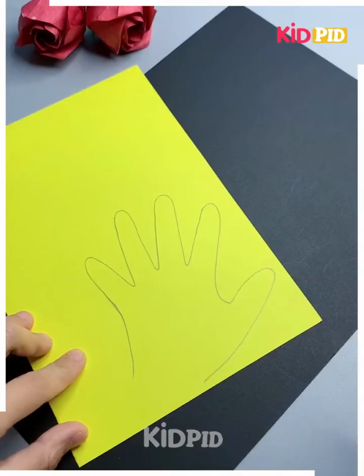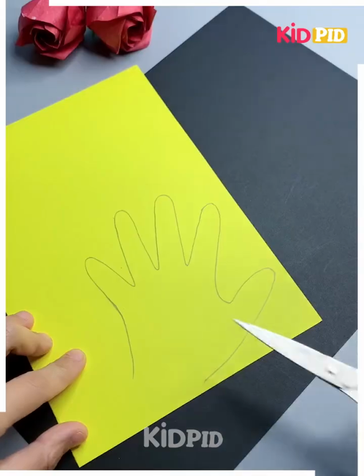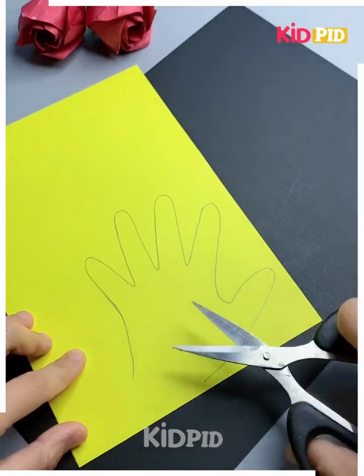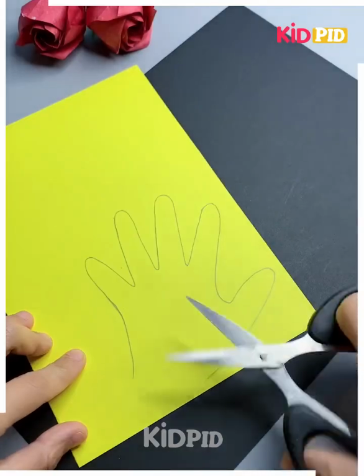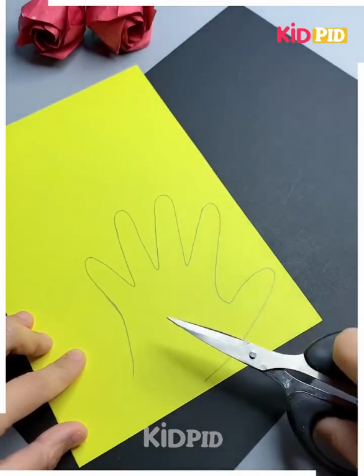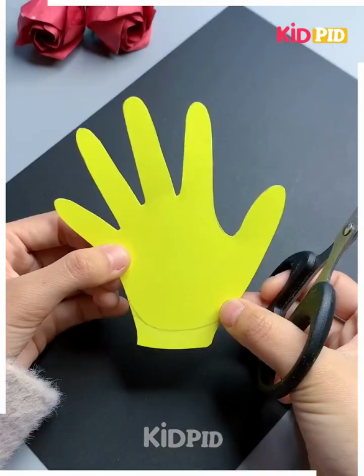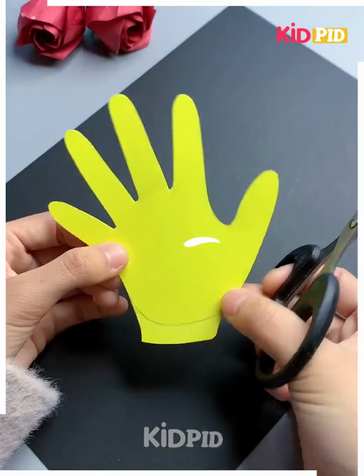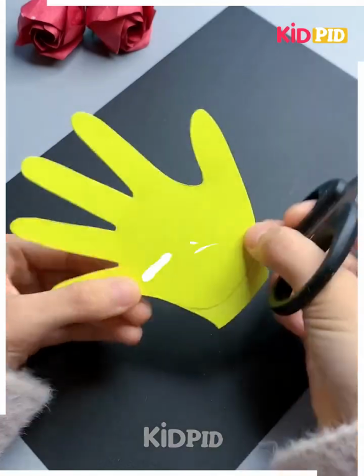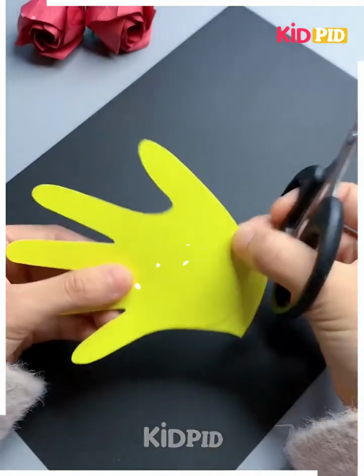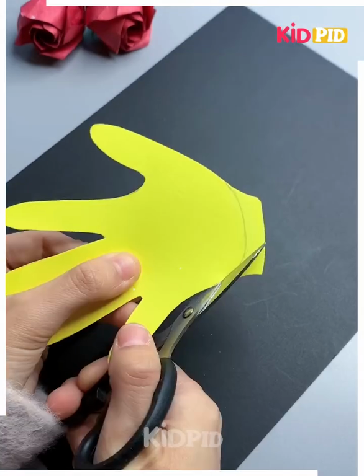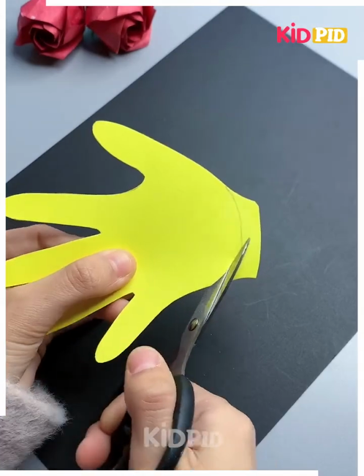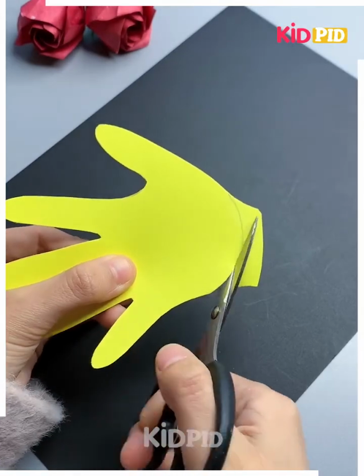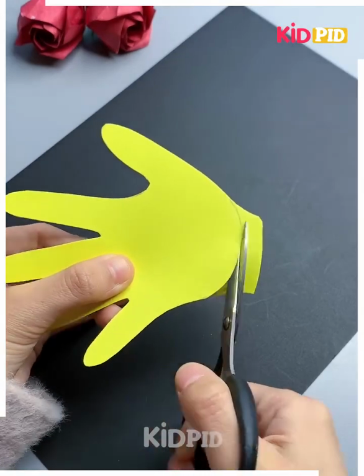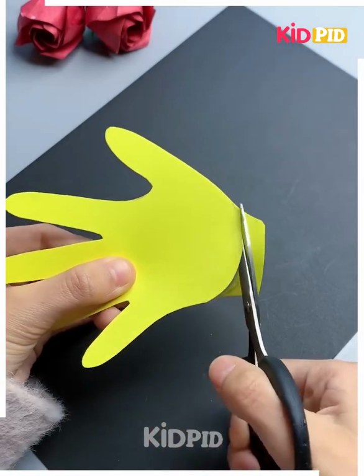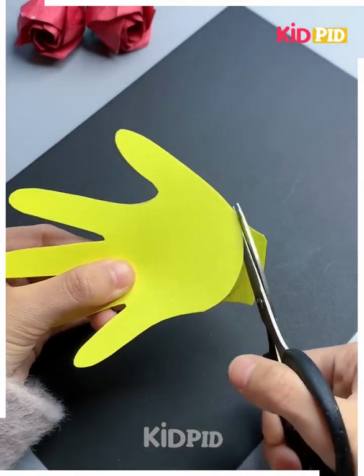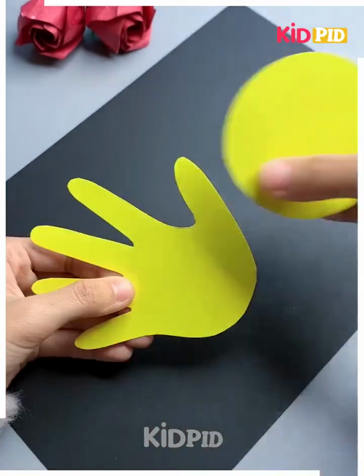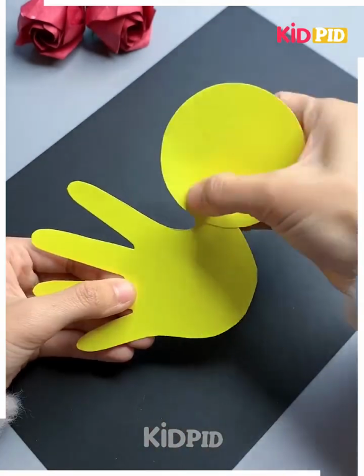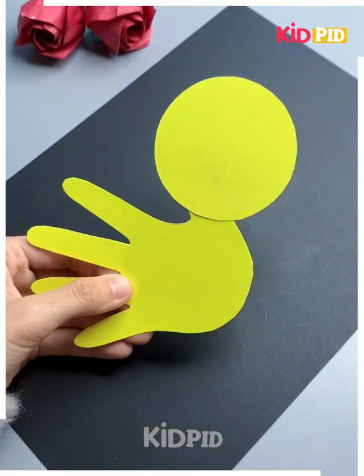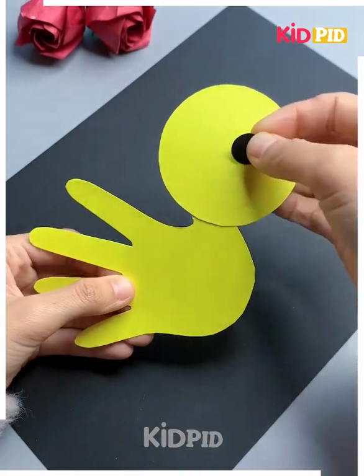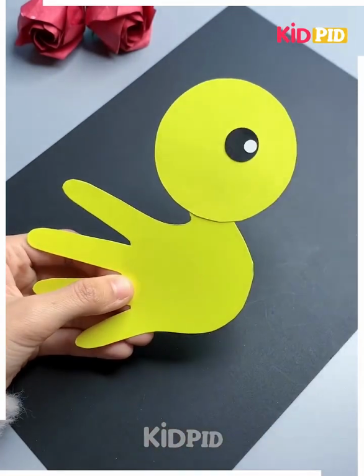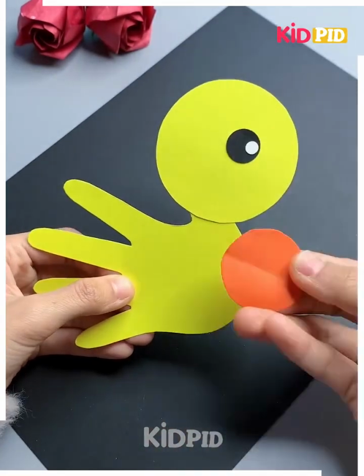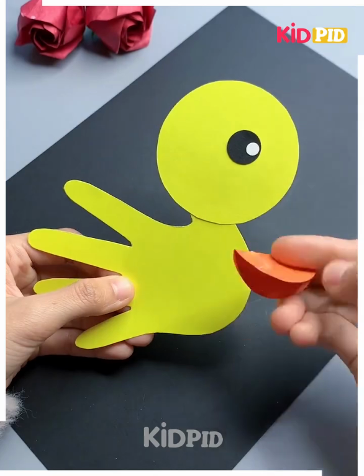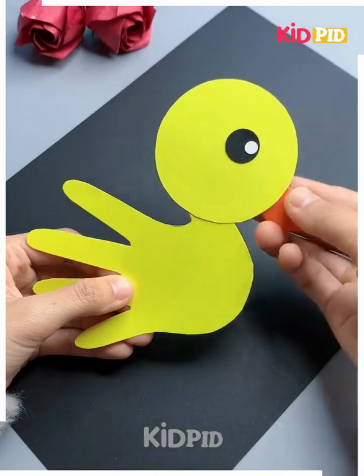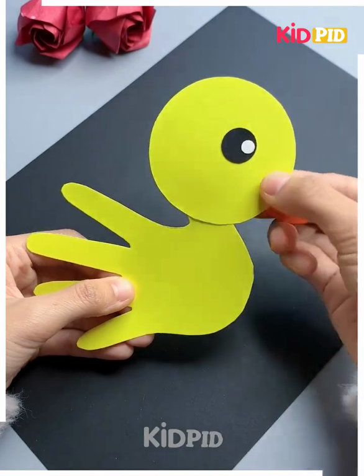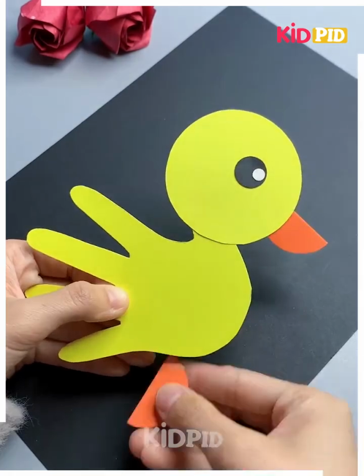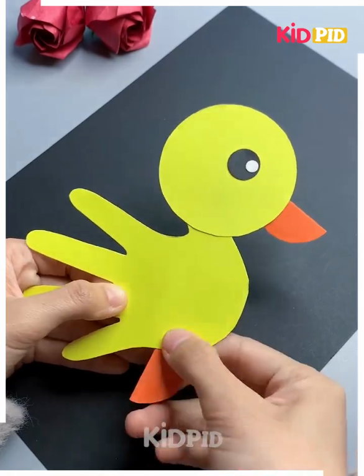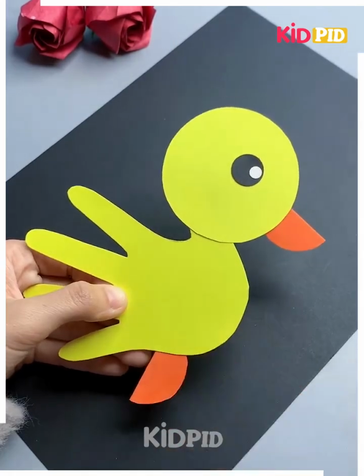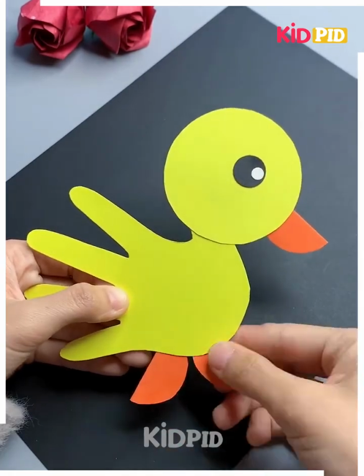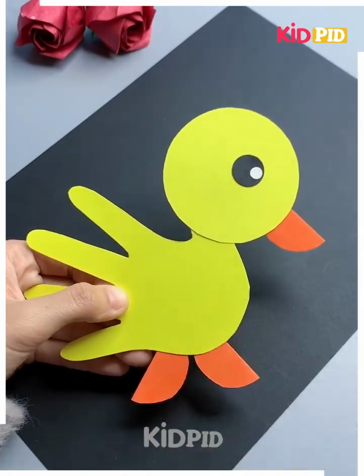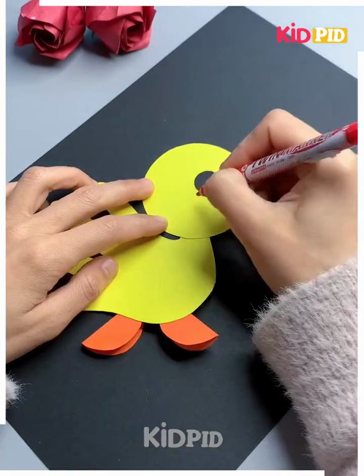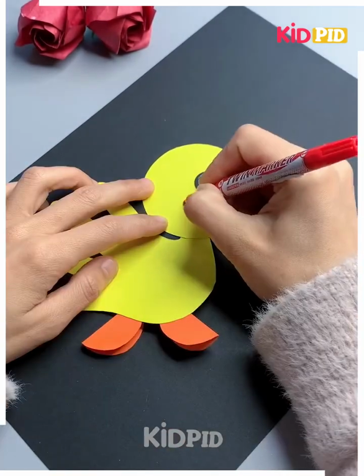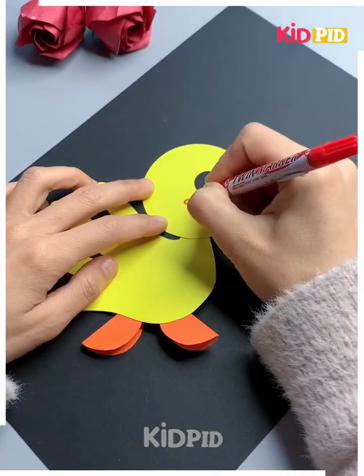Trace out the shape of a hand on a sheet of paper. Cut it out and then on one of the sides add a circular sheet of paper. Add a face to it.